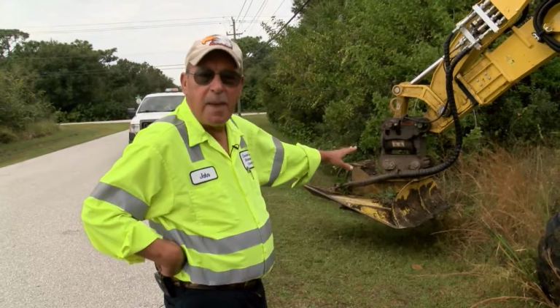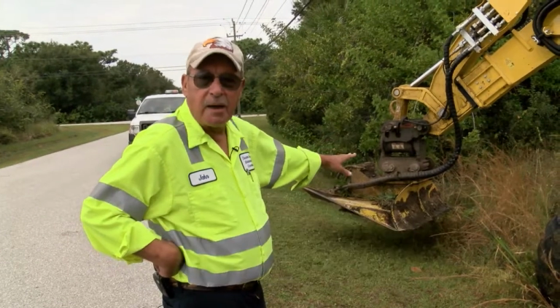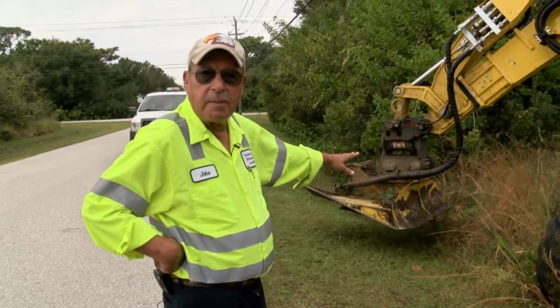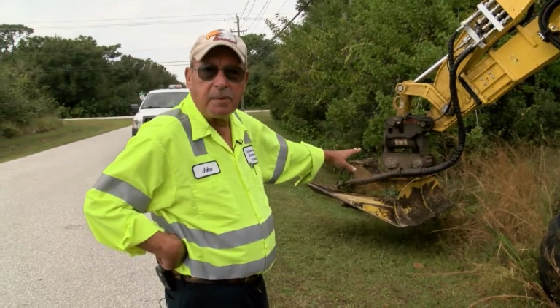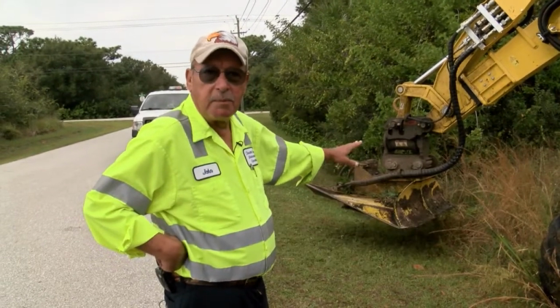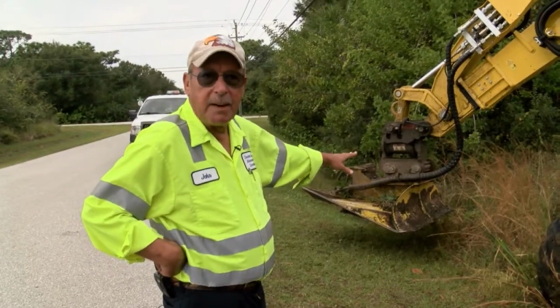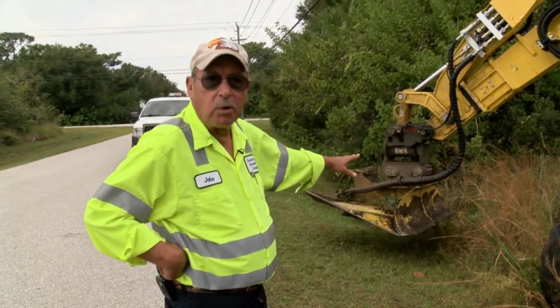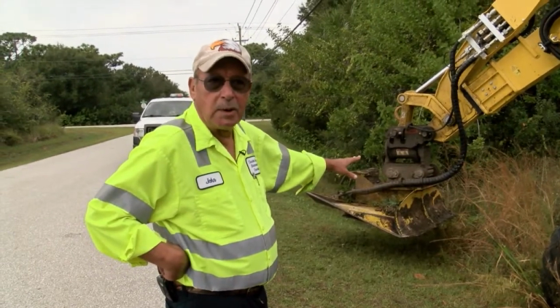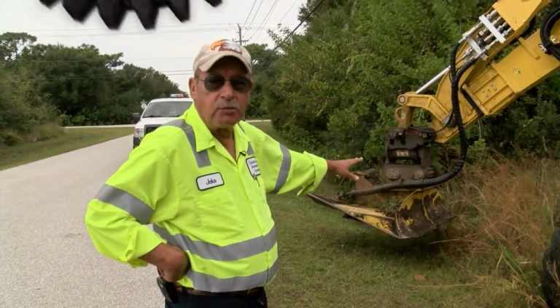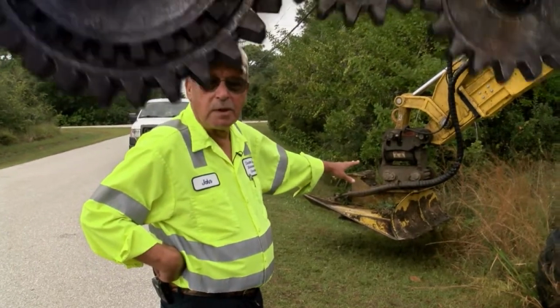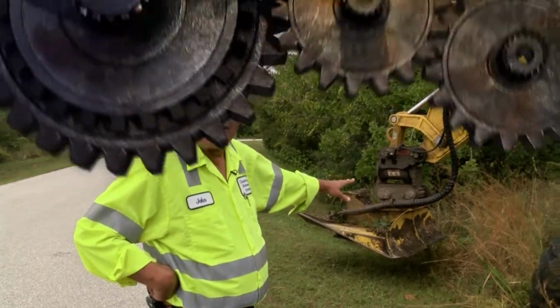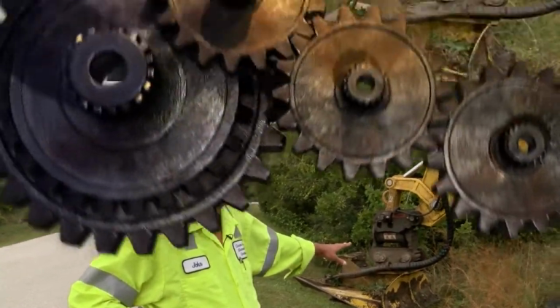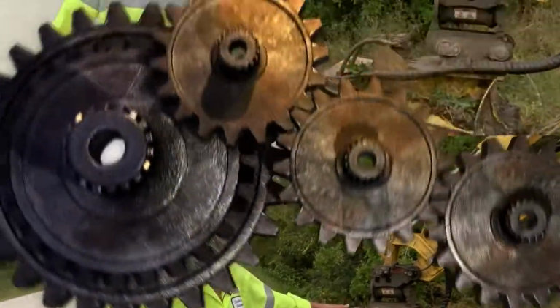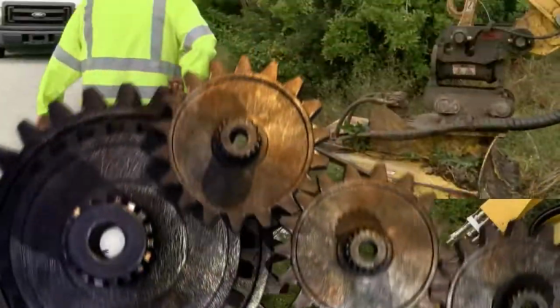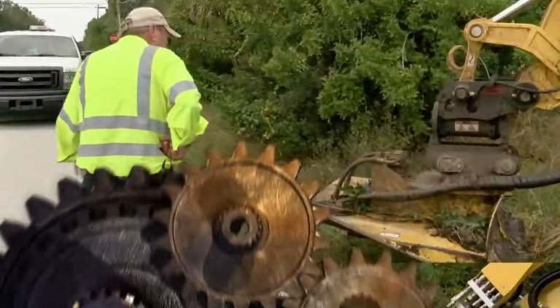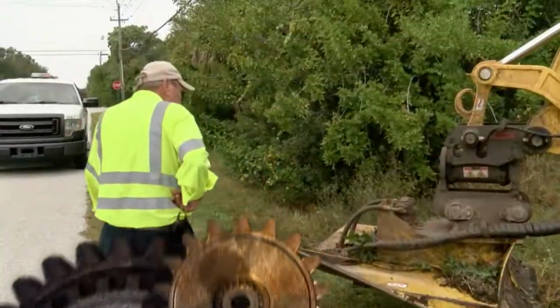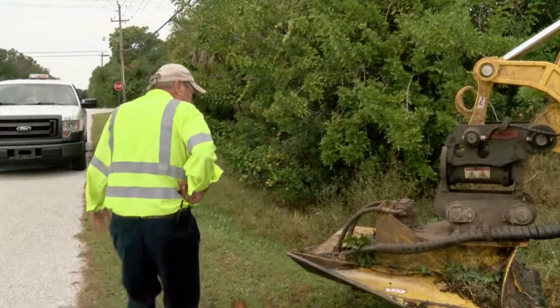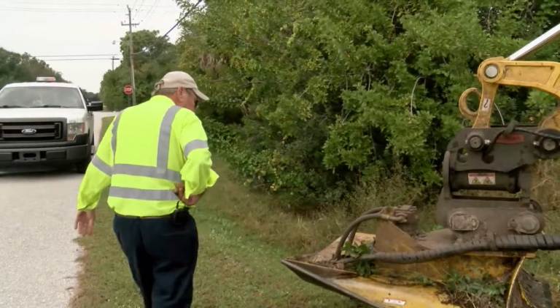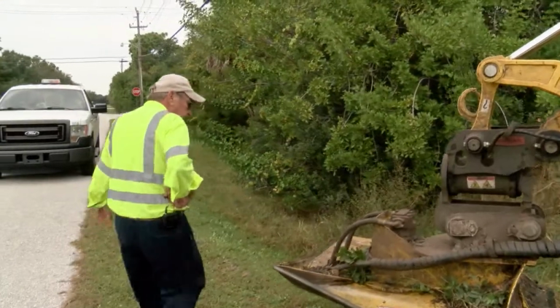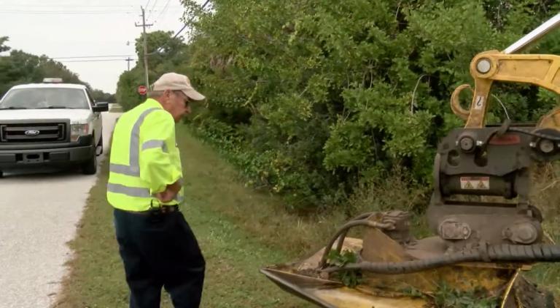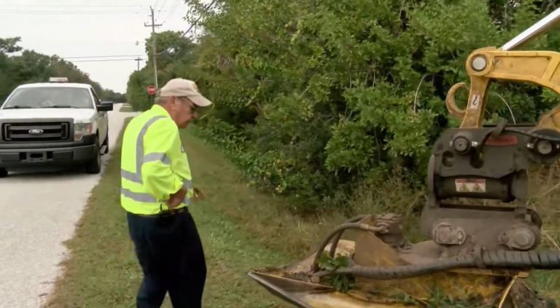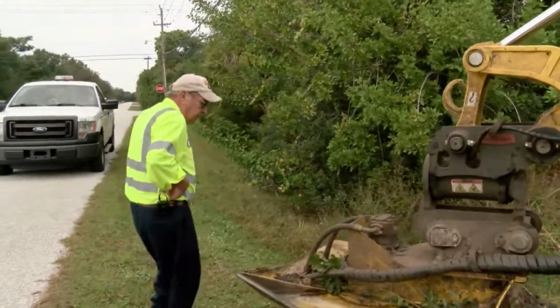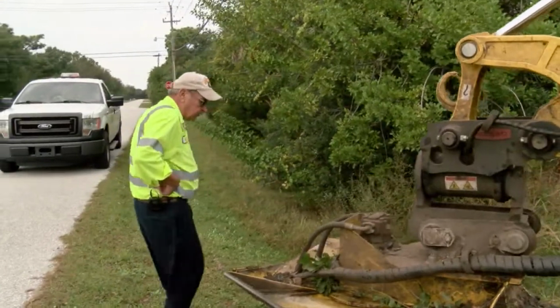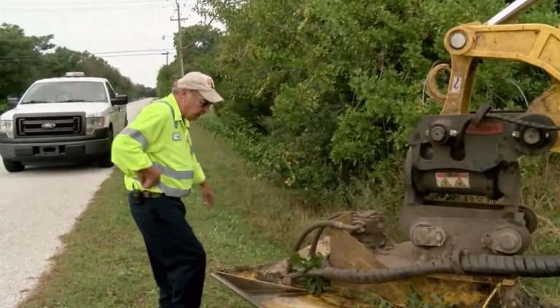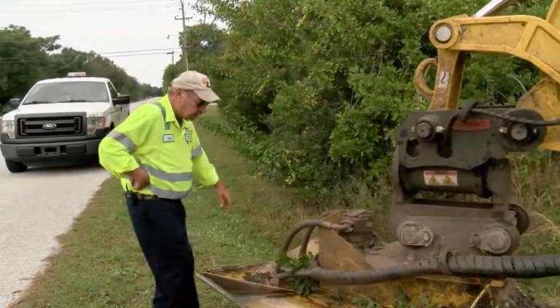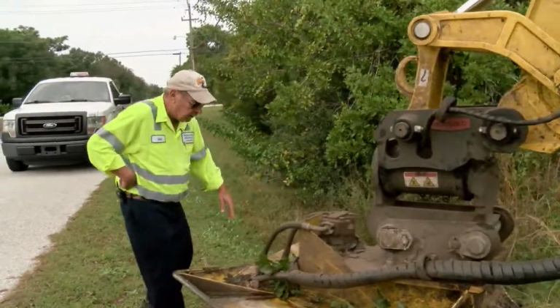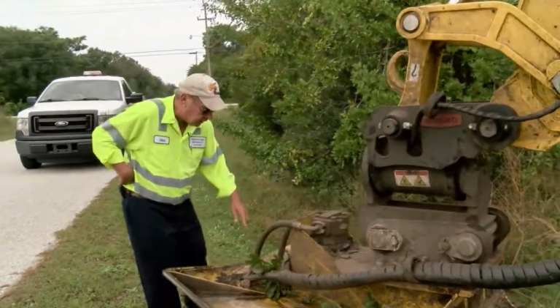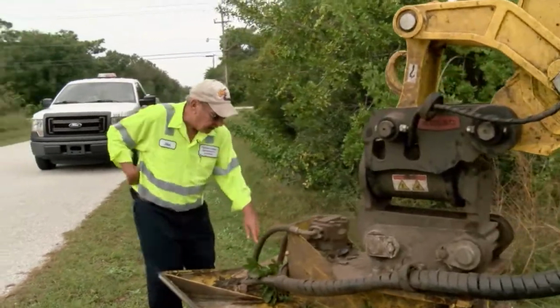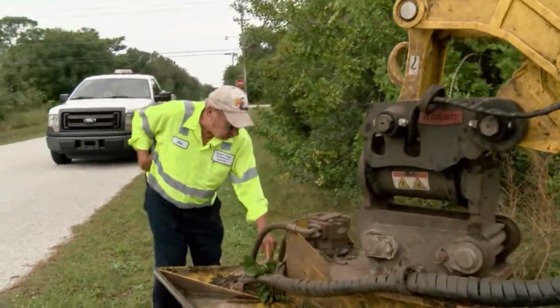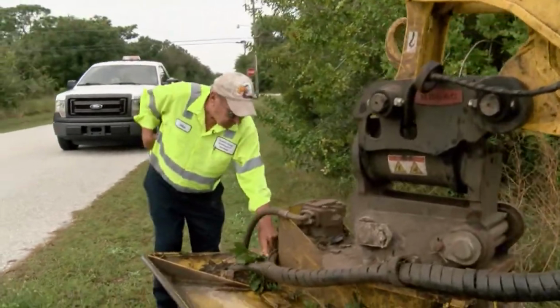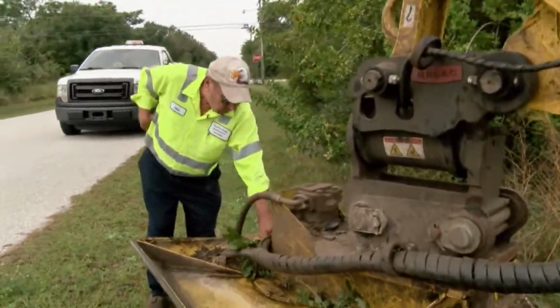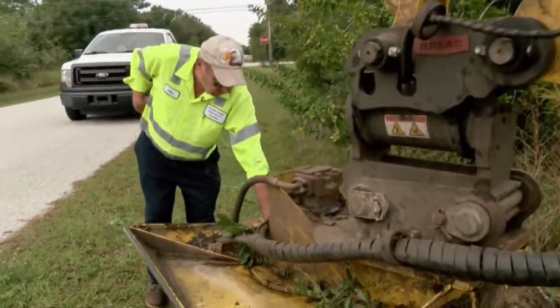Don't mow underwater with the mower — it will stop the mower and the hydraulics will back up and you might blow a hydraulic line. And if you can even see this, I had this plate come off.